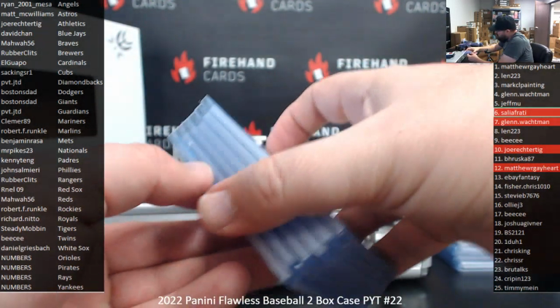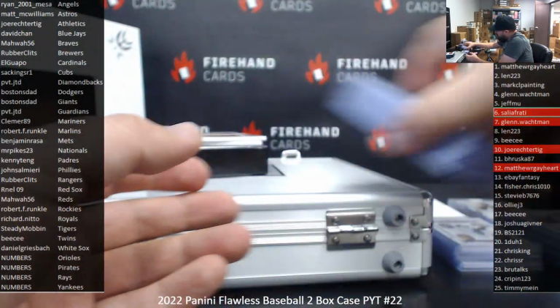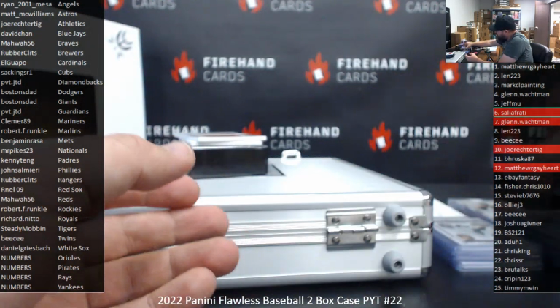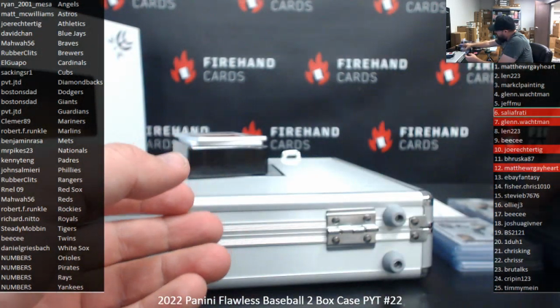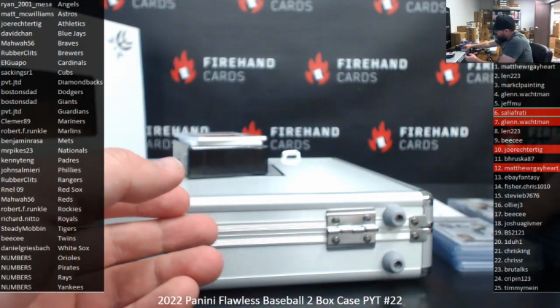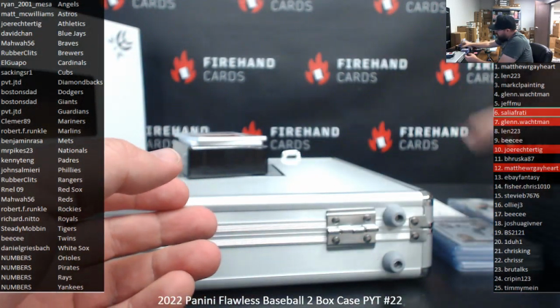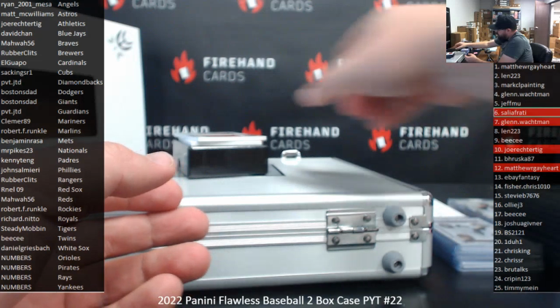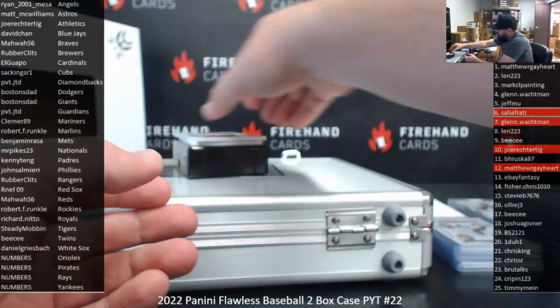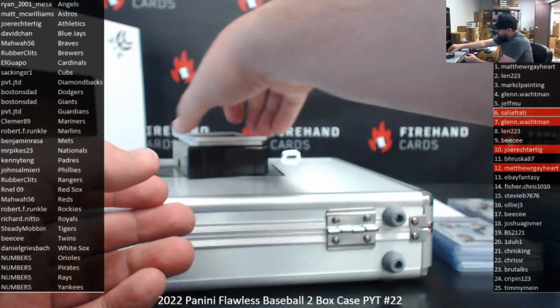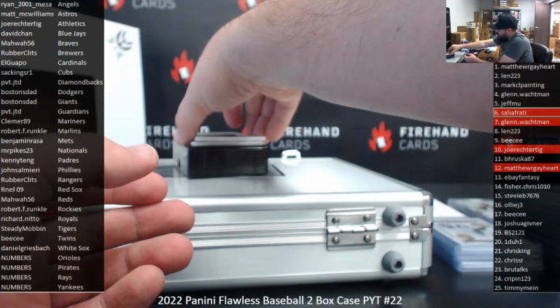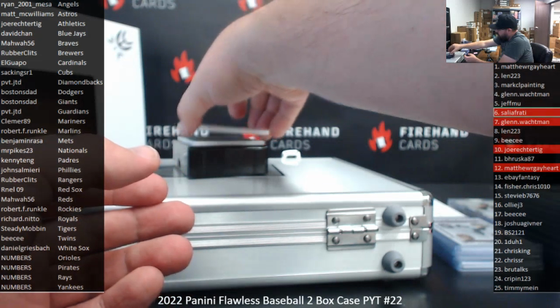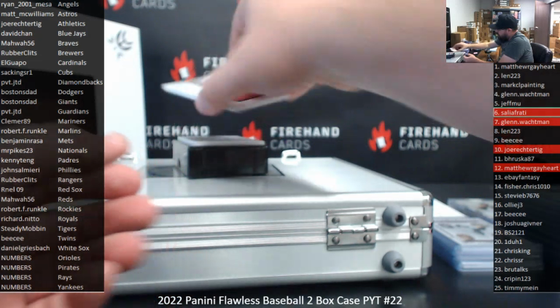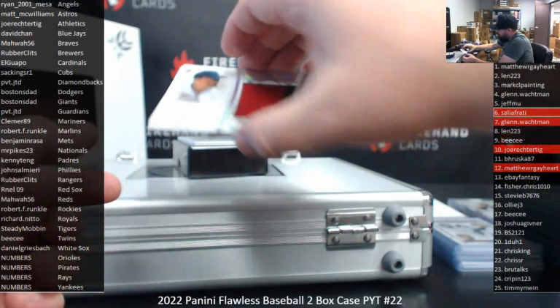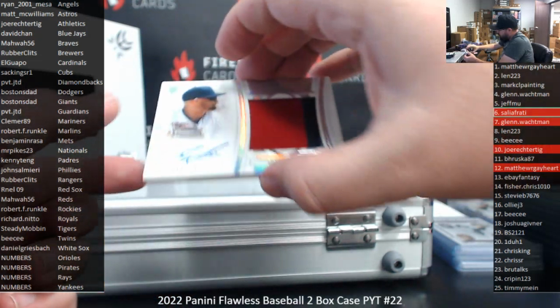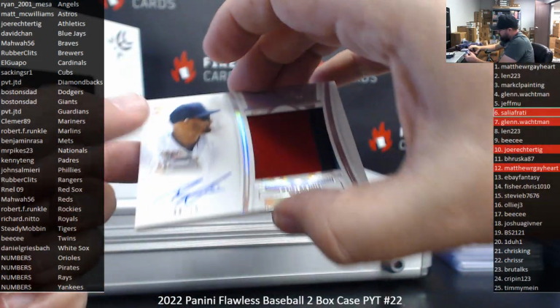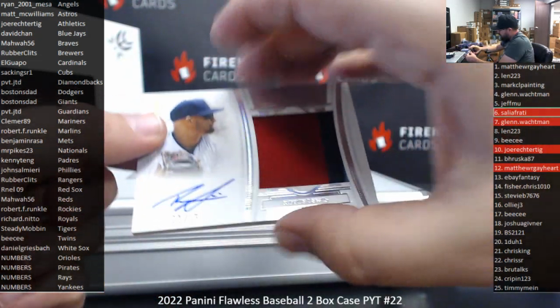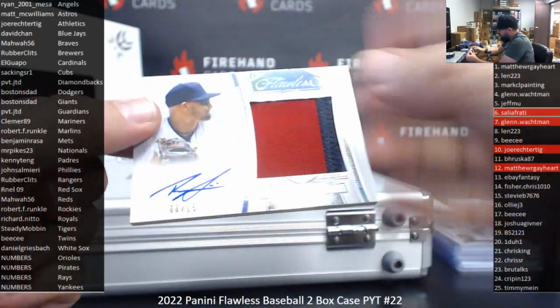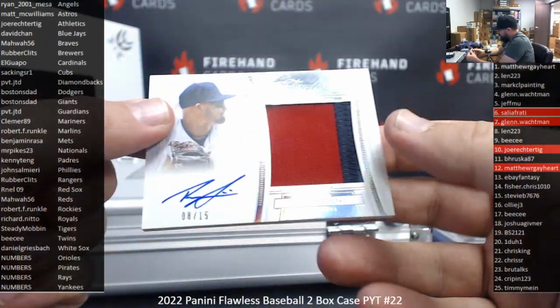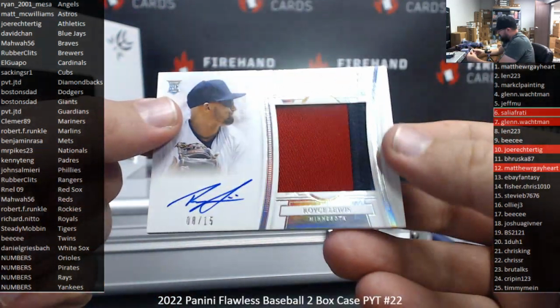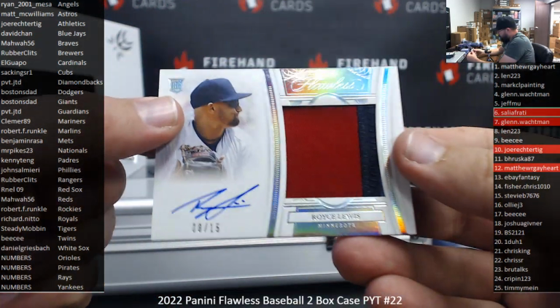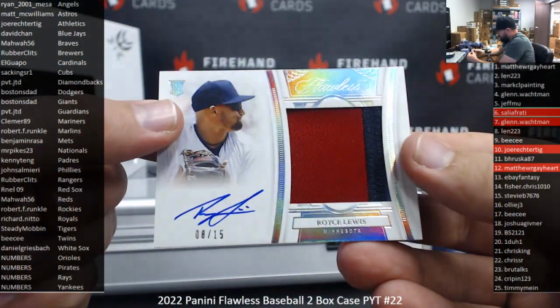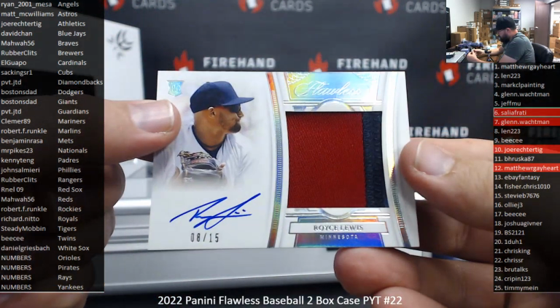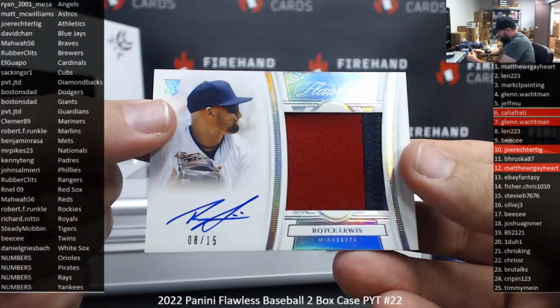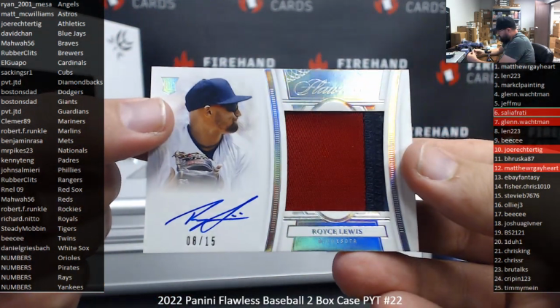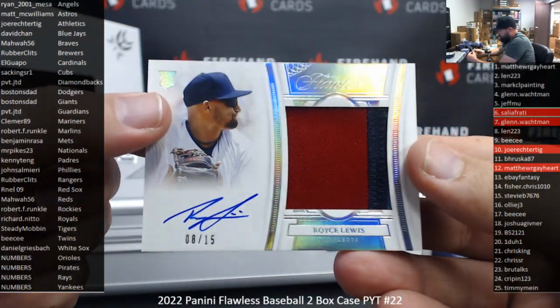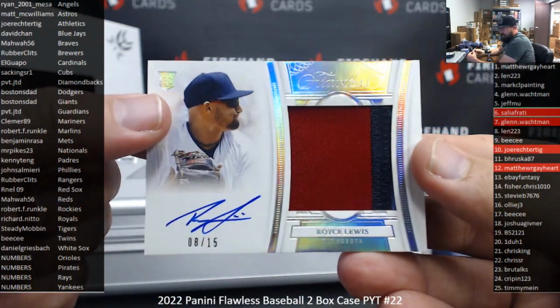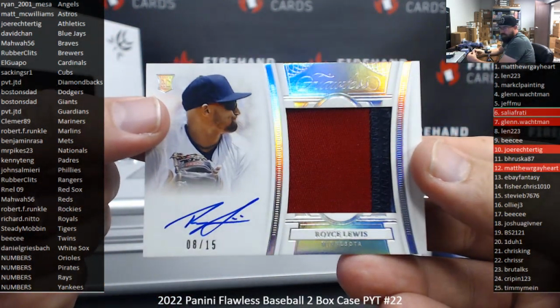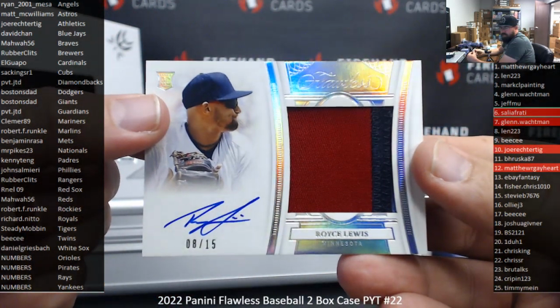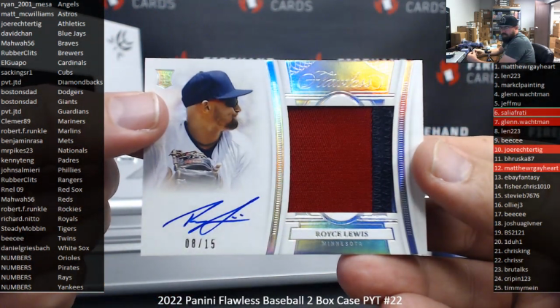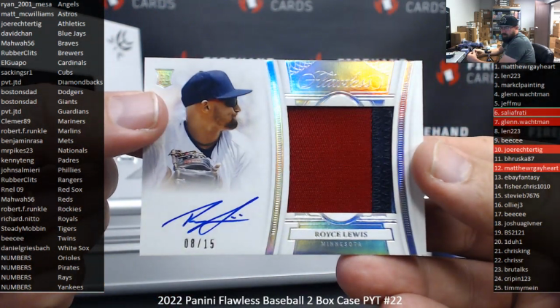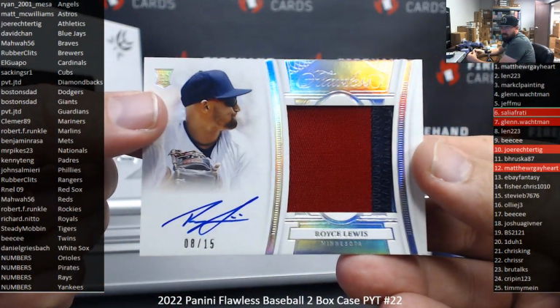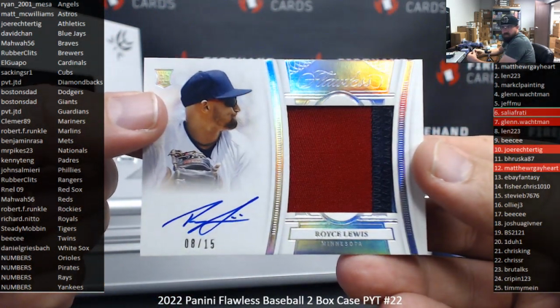Got a Blue Foil Rookie Patch Signatures, number 15, Royce Lewis, Twins — 8-15. Twins to BC.